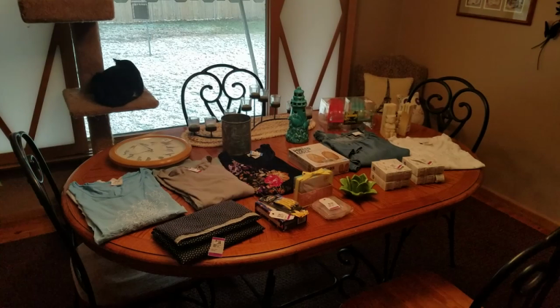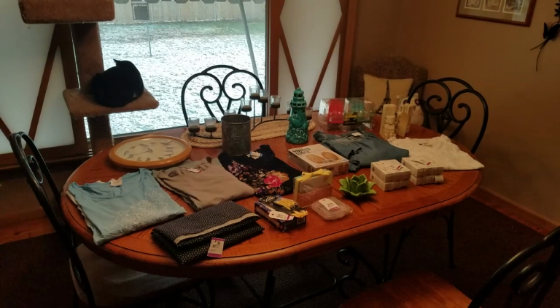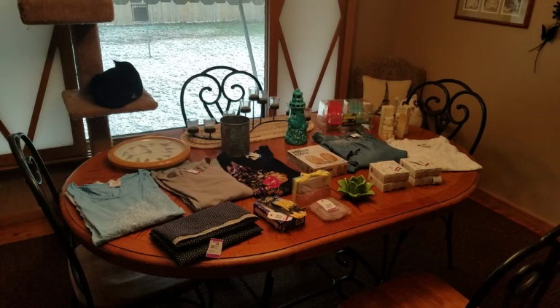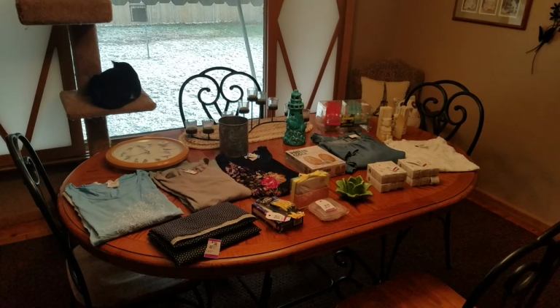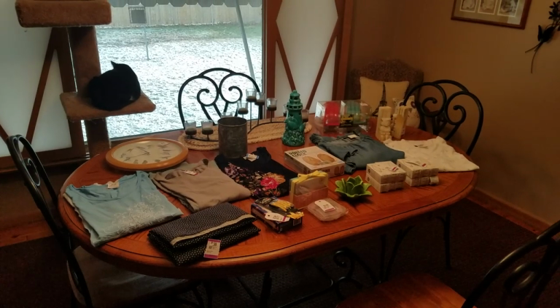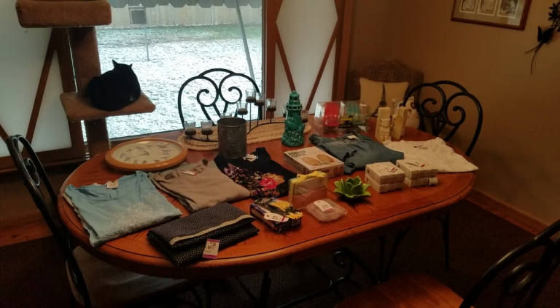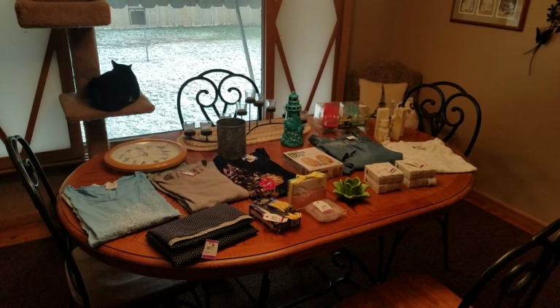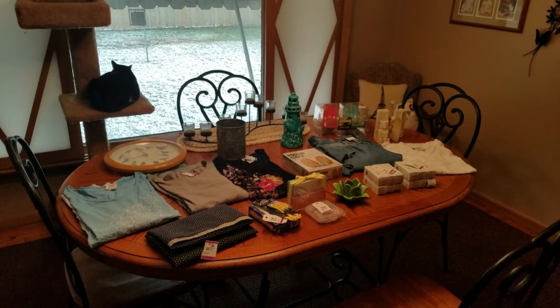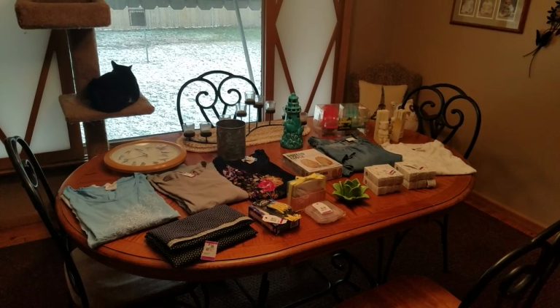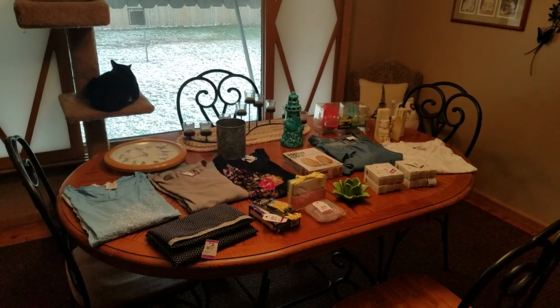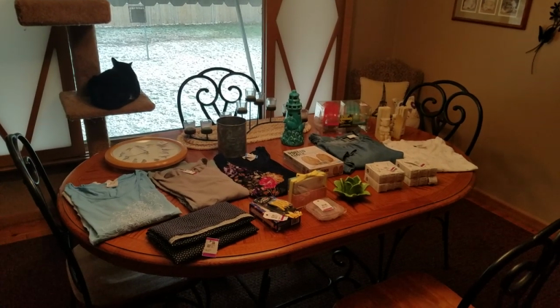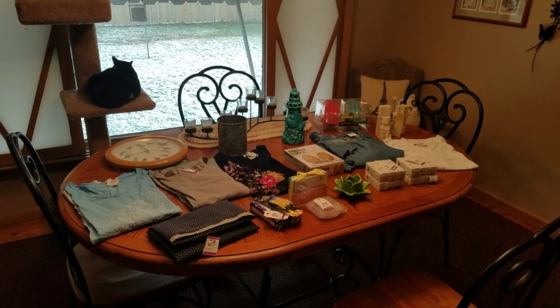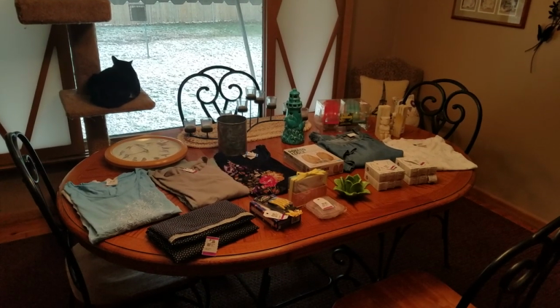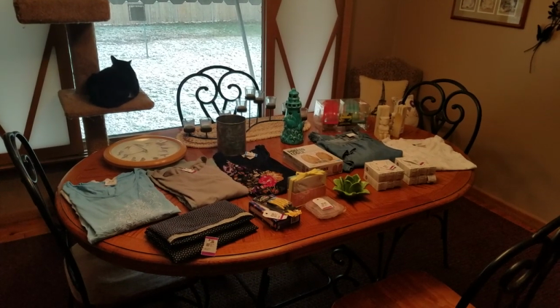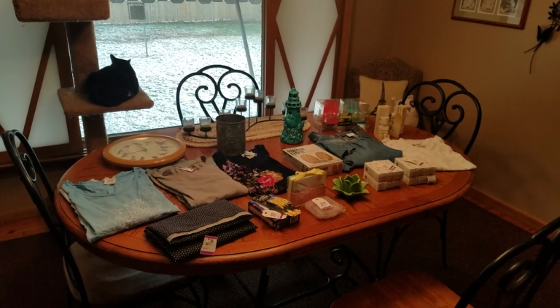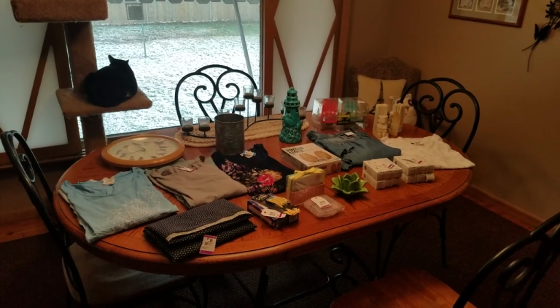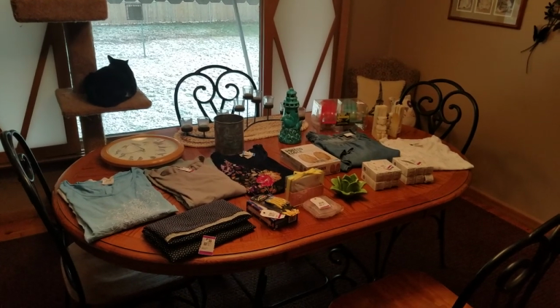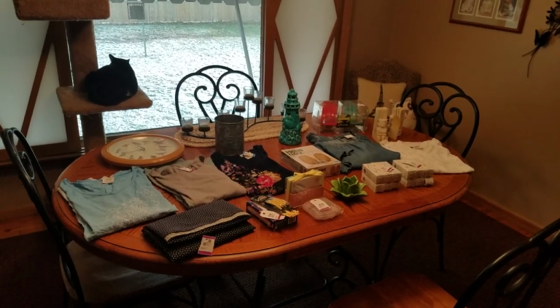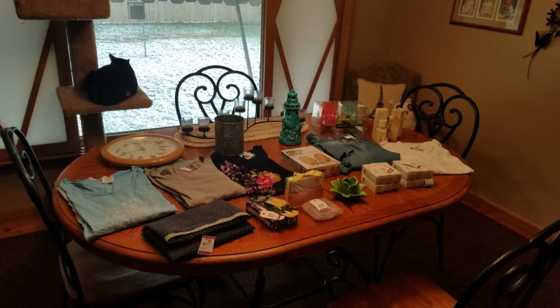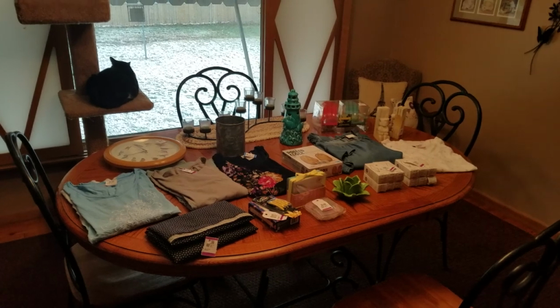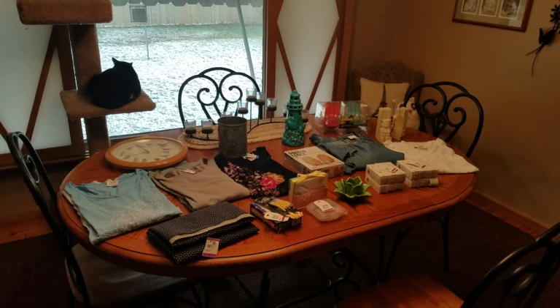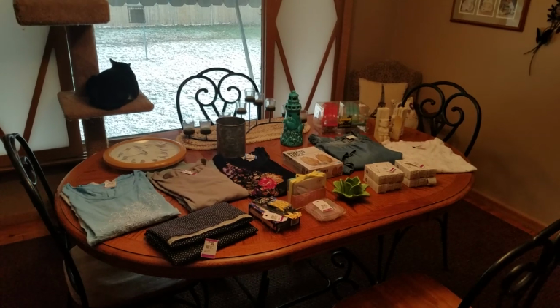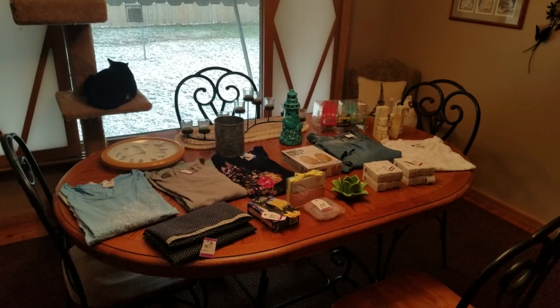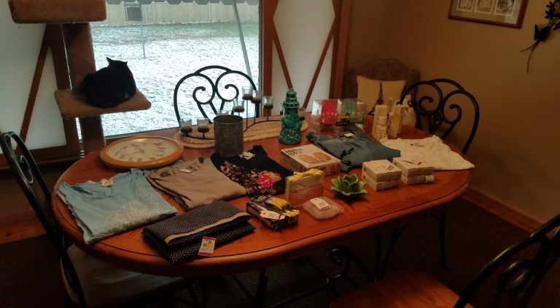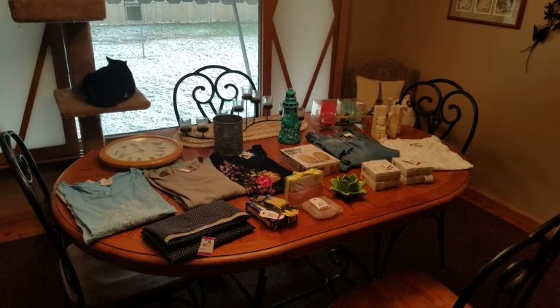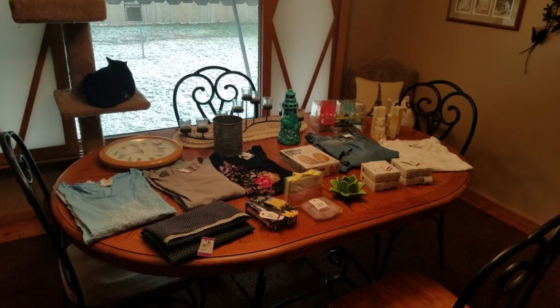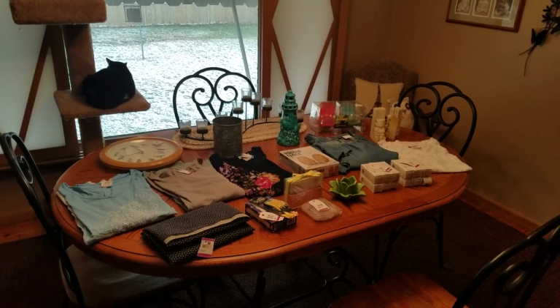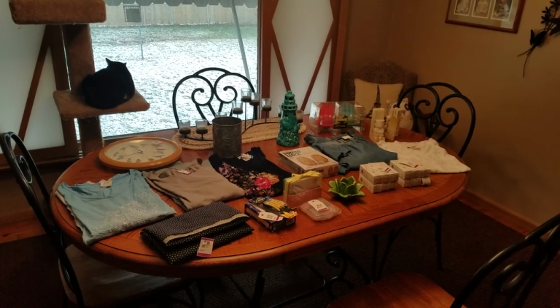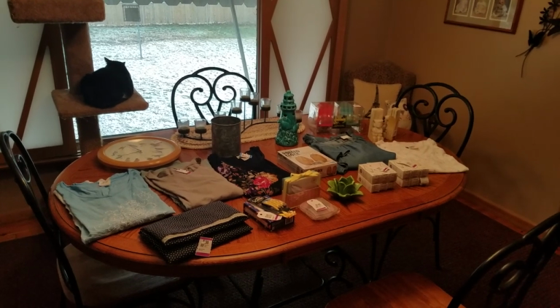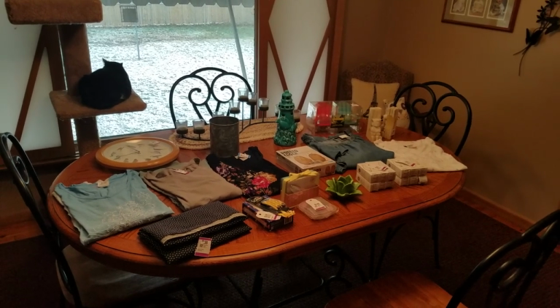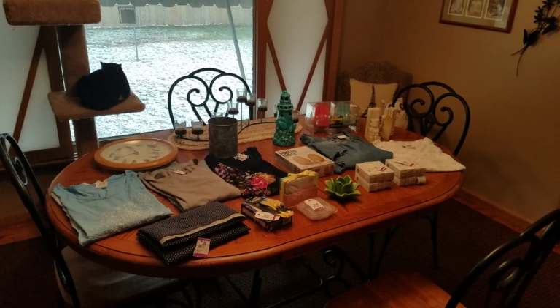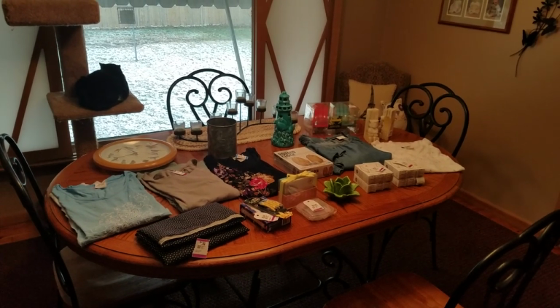Hey YouTube! It's me, Jen, your Pudgy Picker. Got another Monday thrift haul for you.